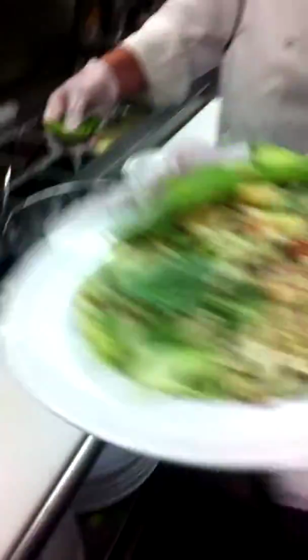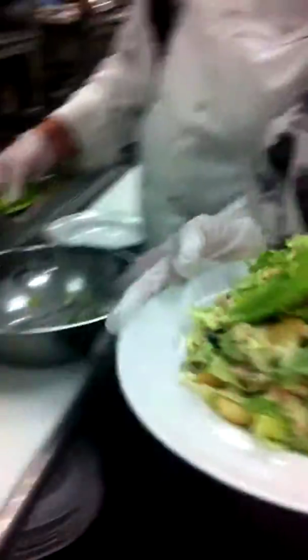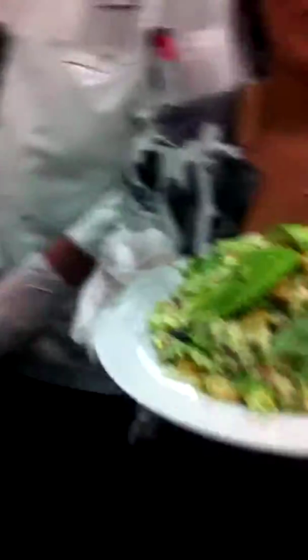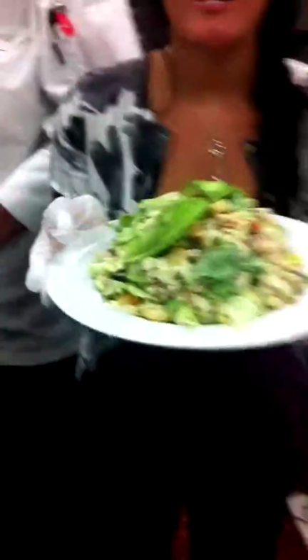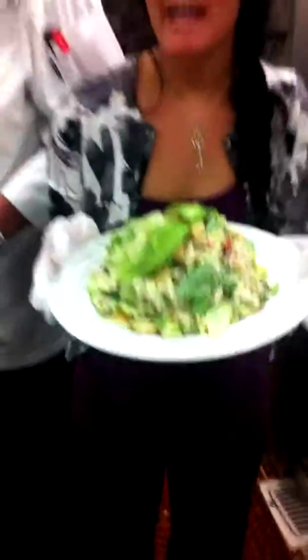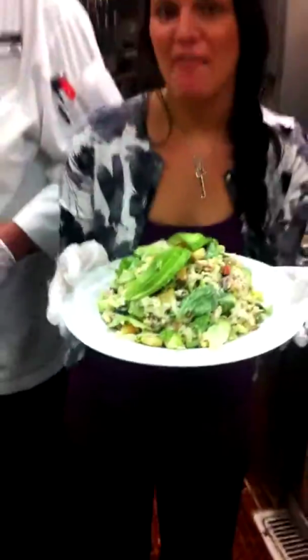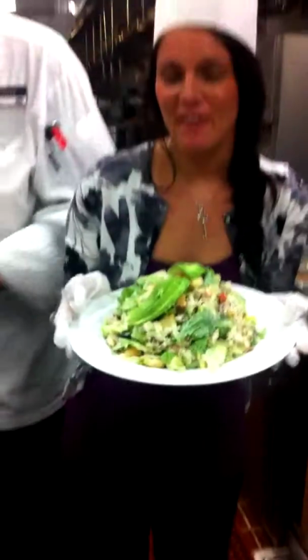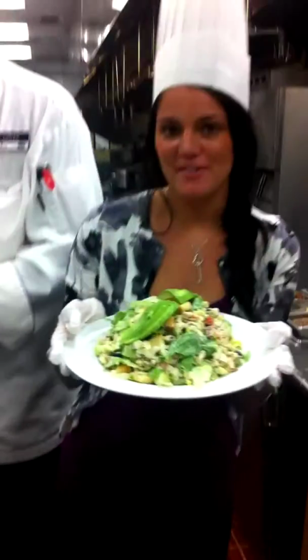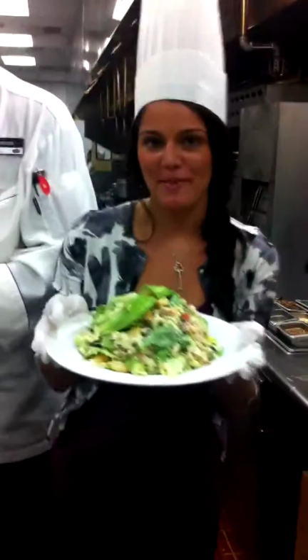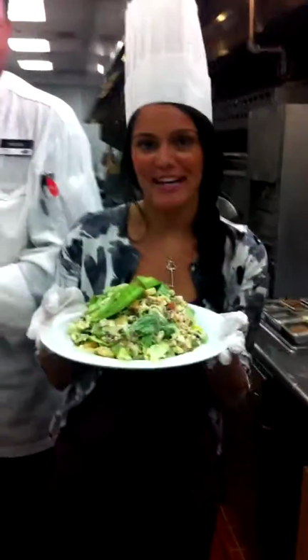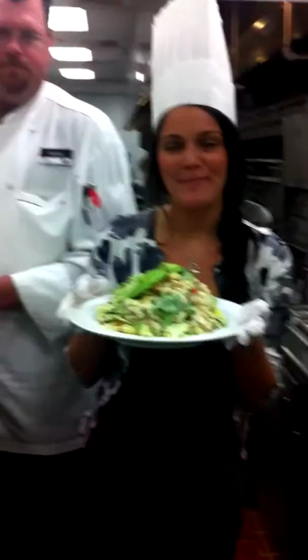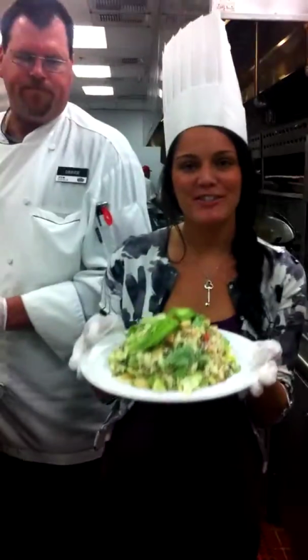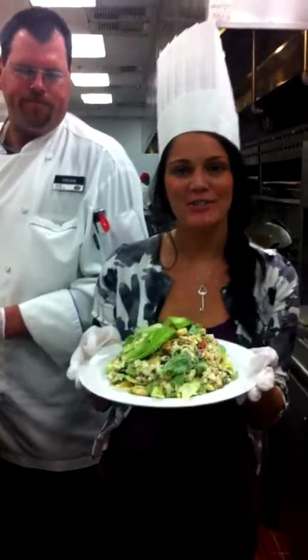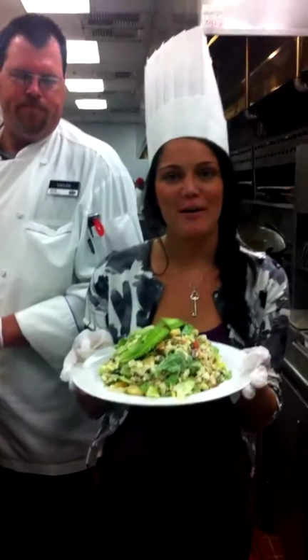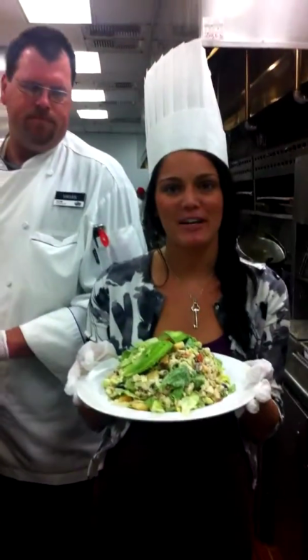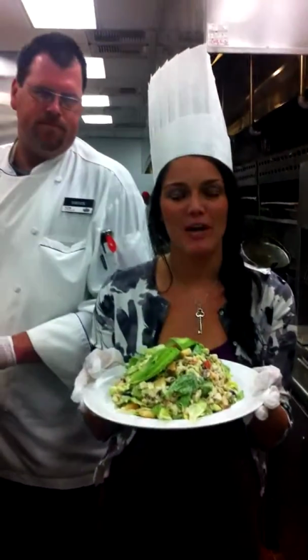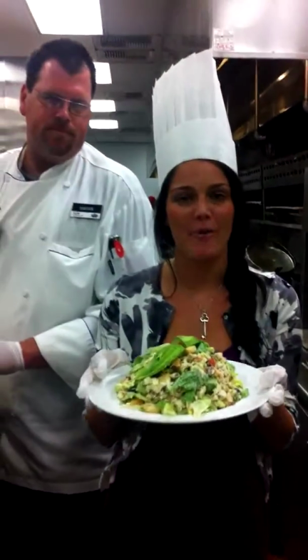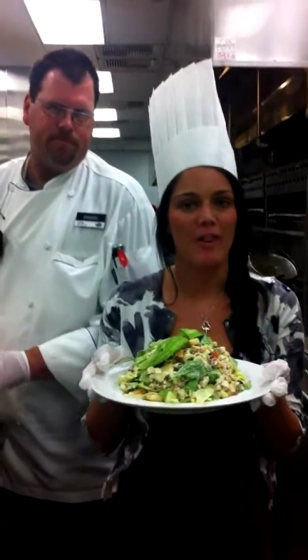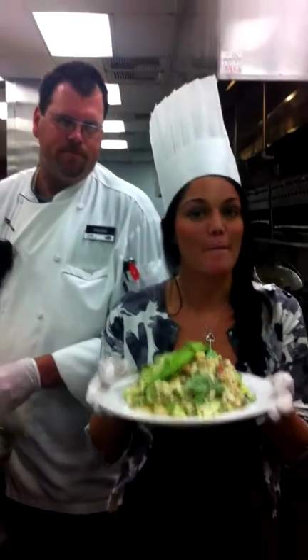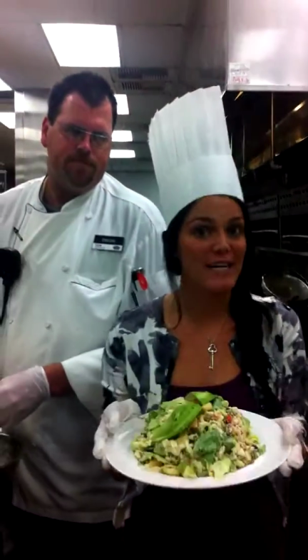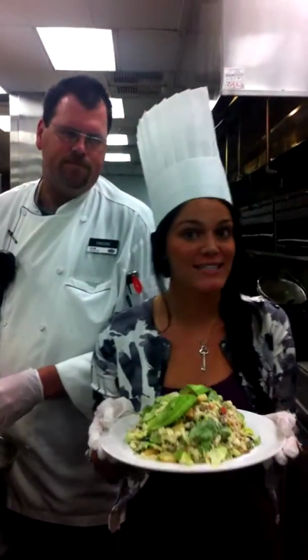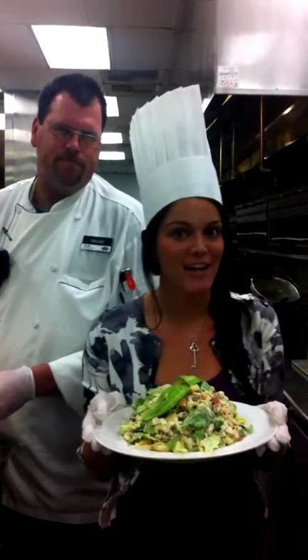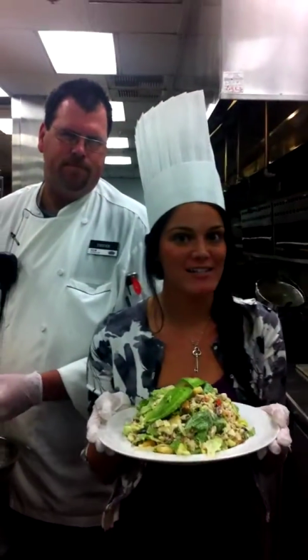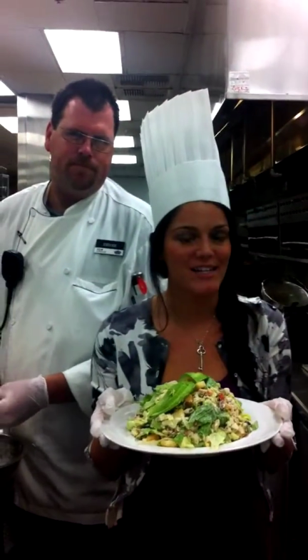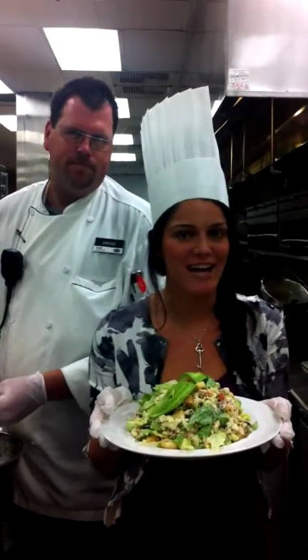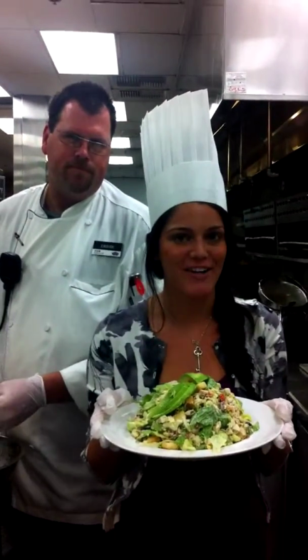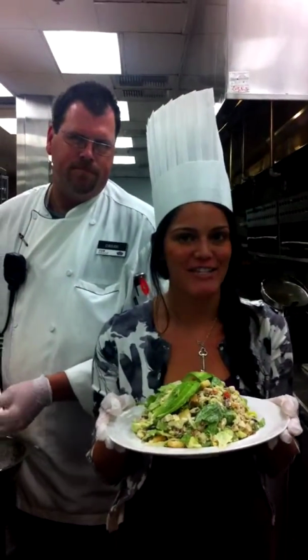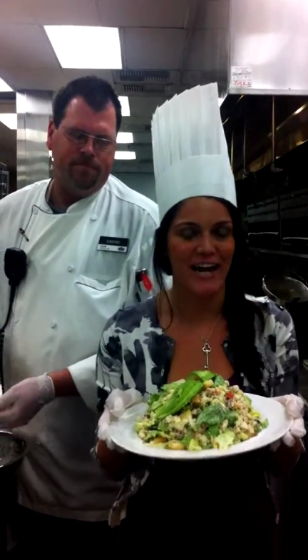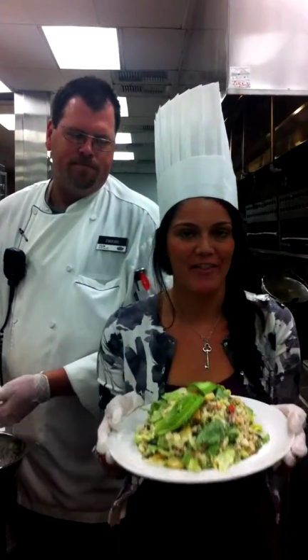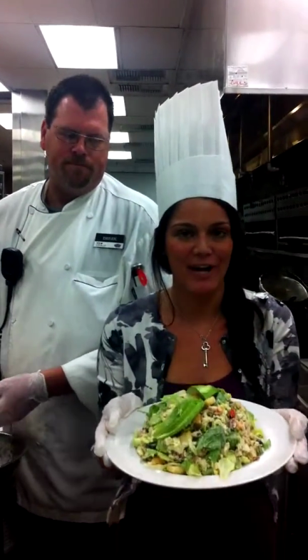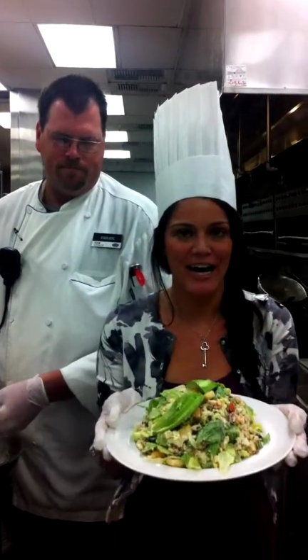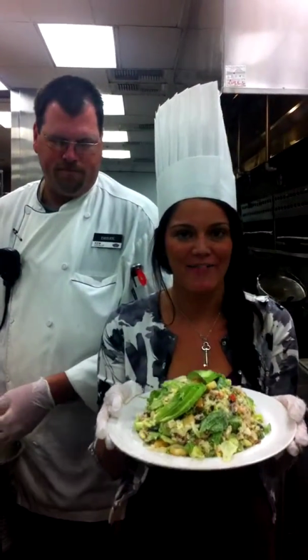So there you have it, Facebook fans. Make sure you come in and try one of the best salads in the entire city at the Grand Cafe.